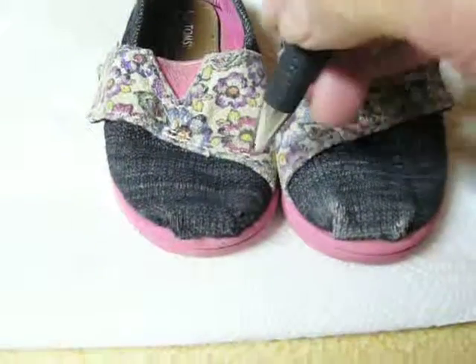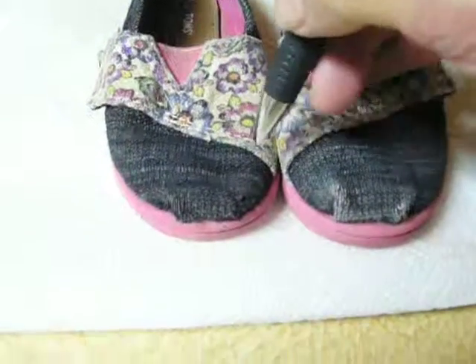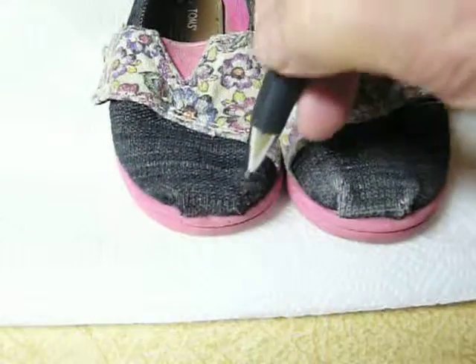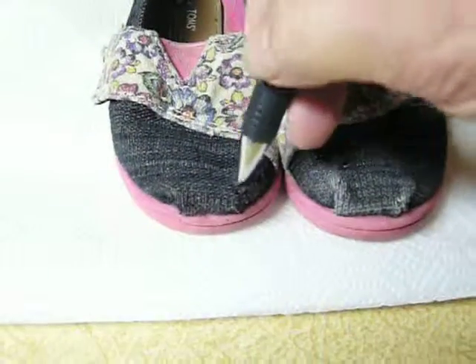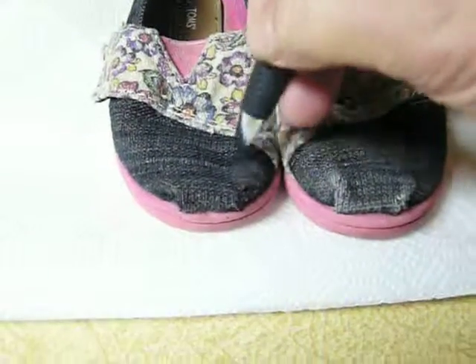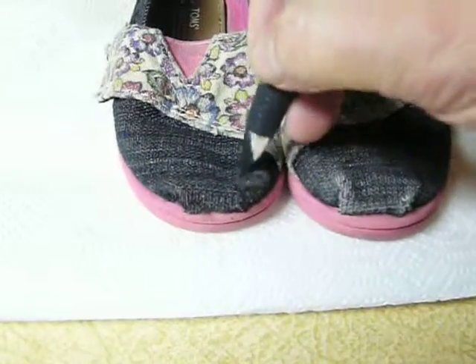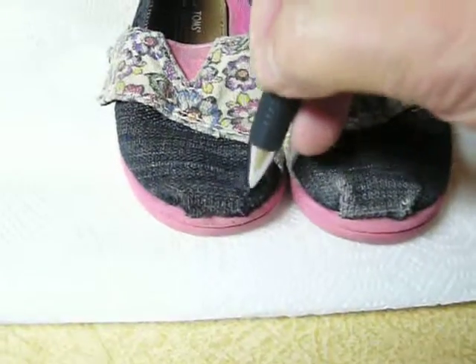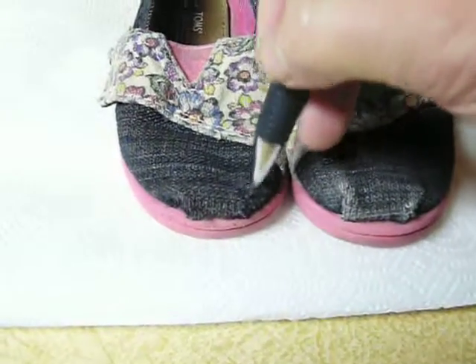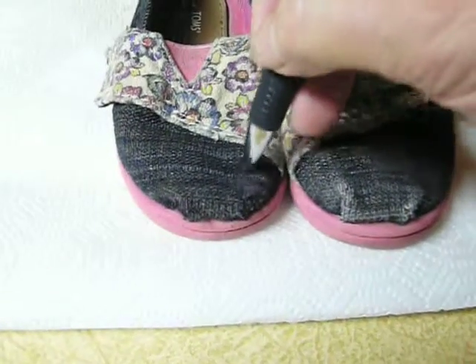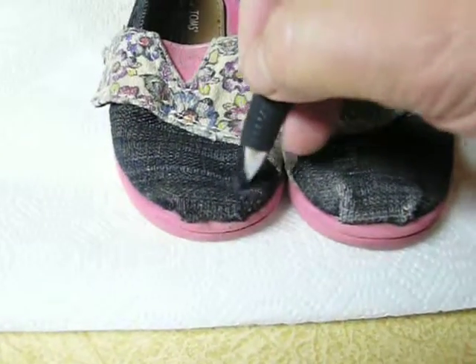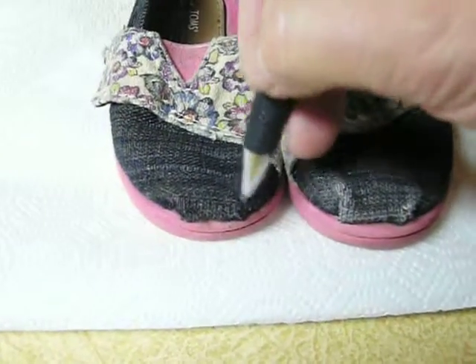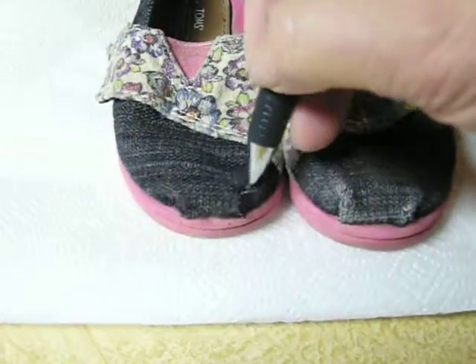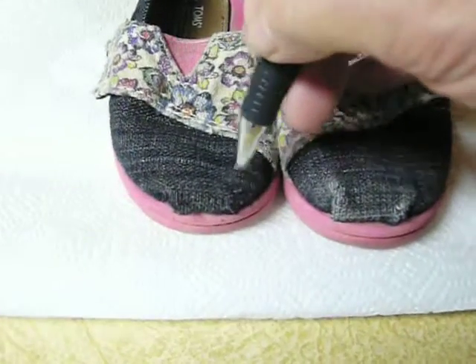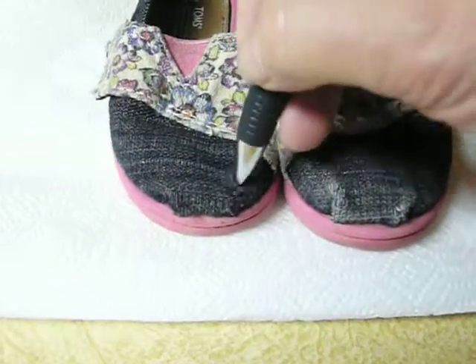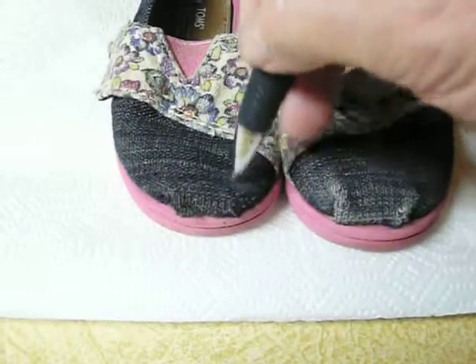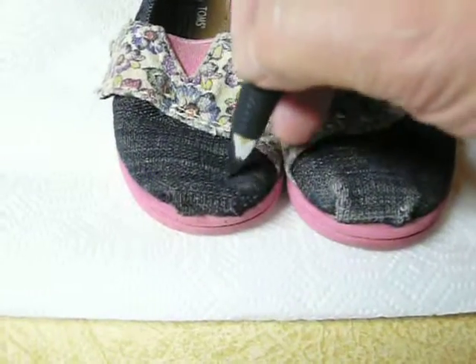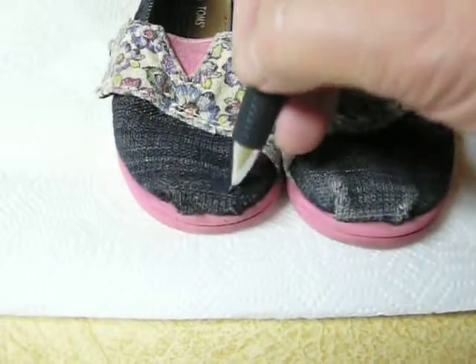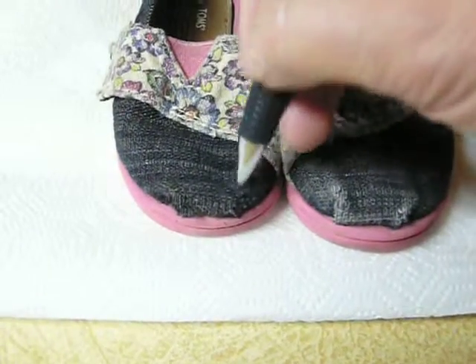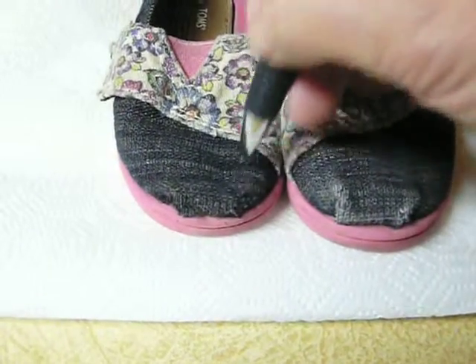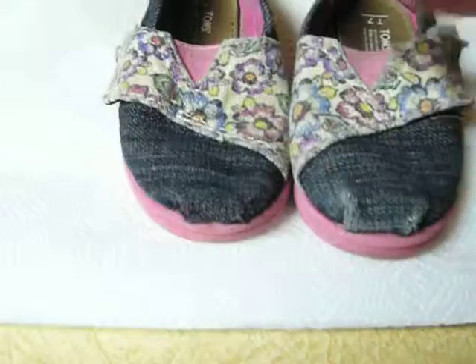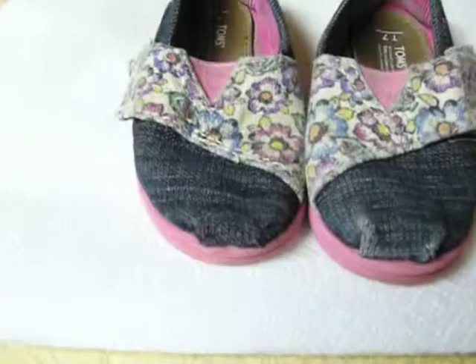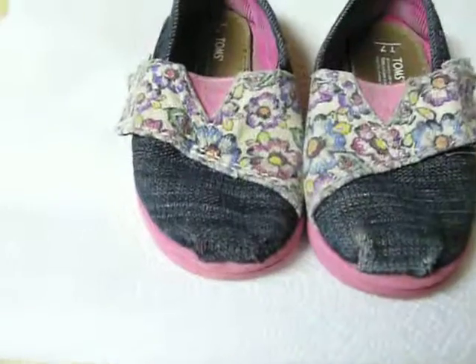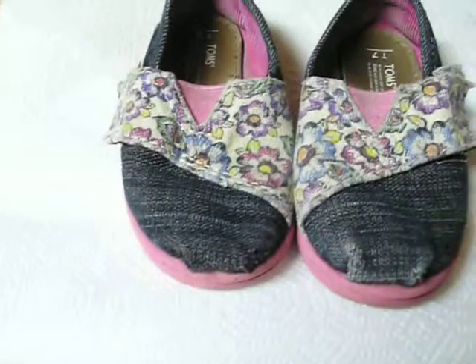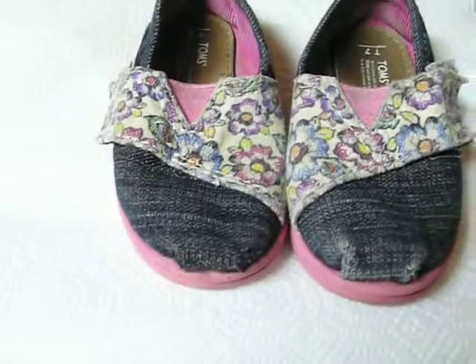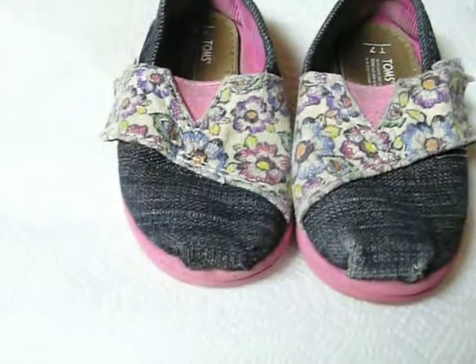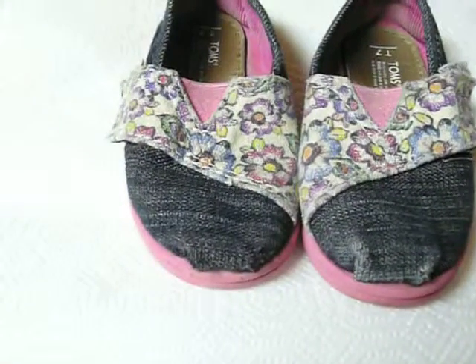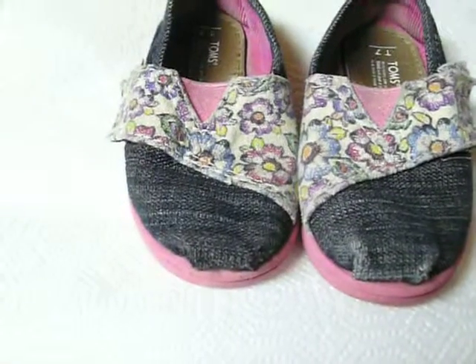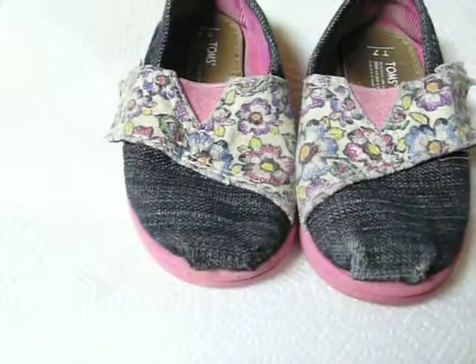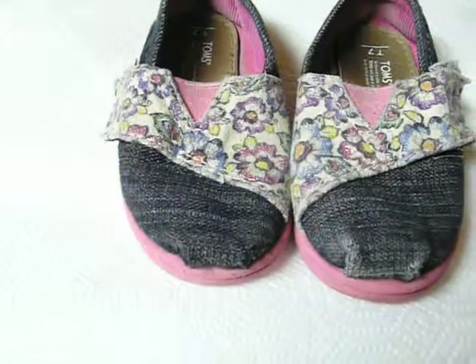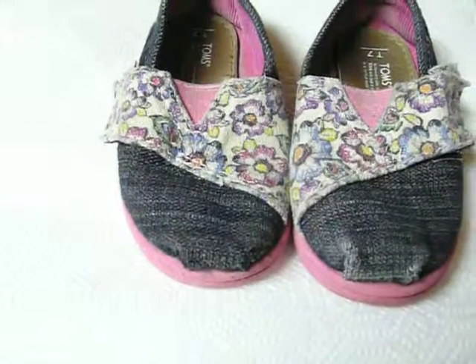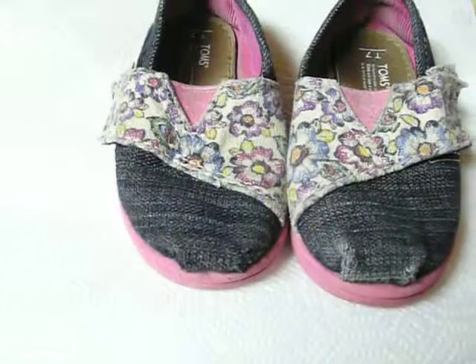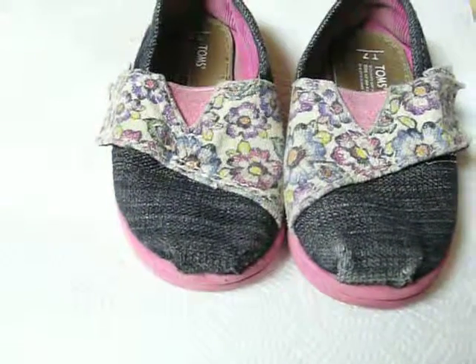You just take it and go in the direction of the grain, and now that wear on the toe is gone.